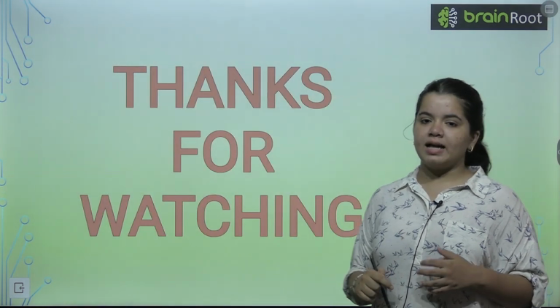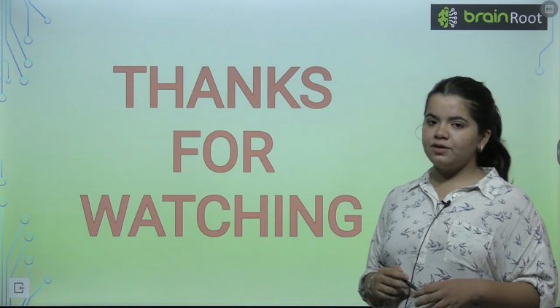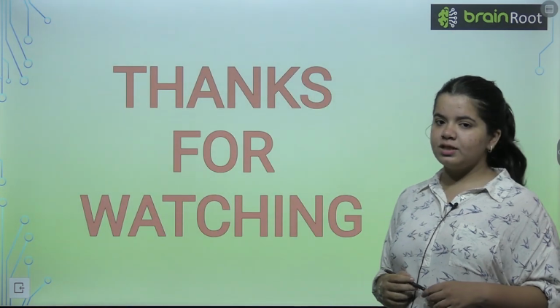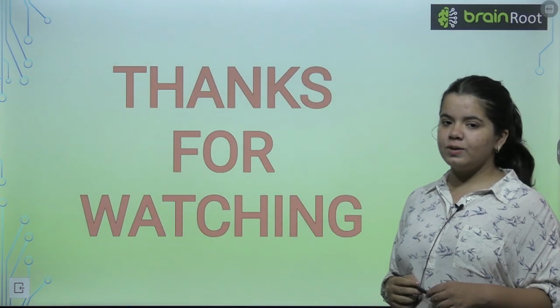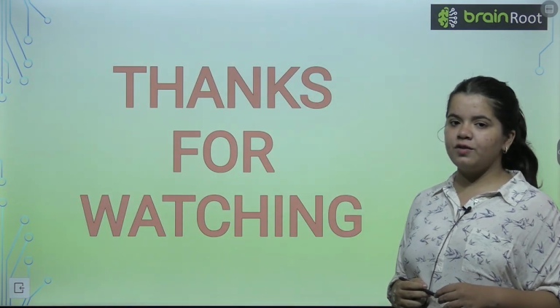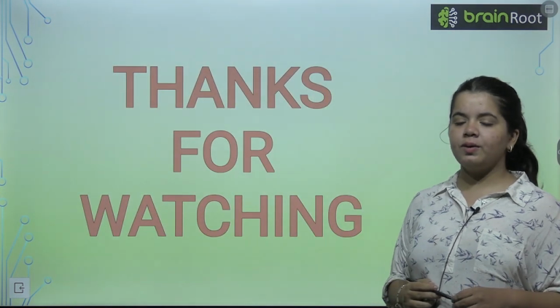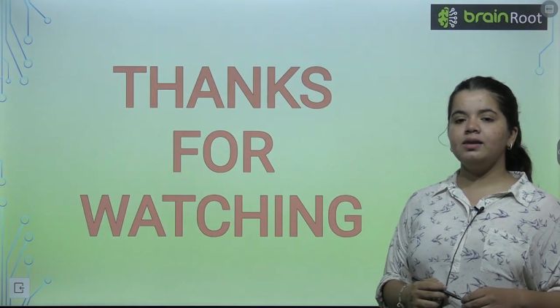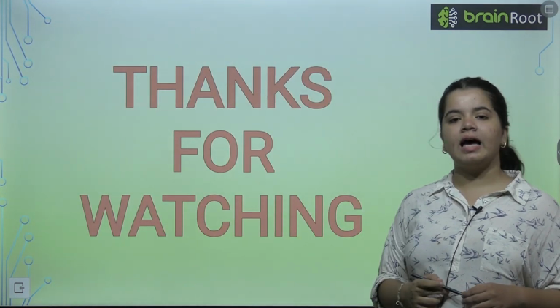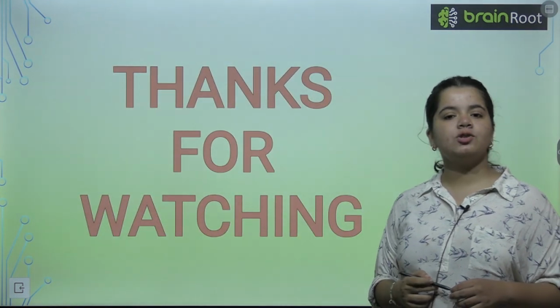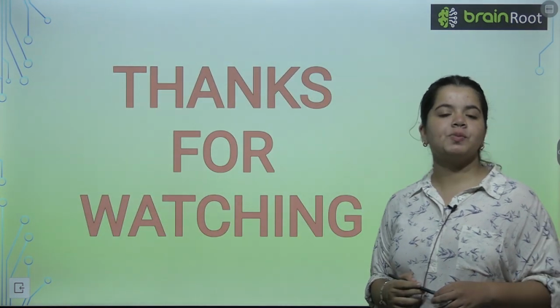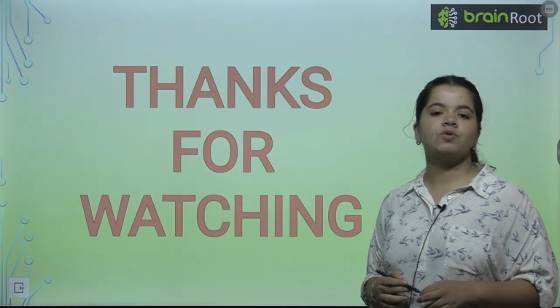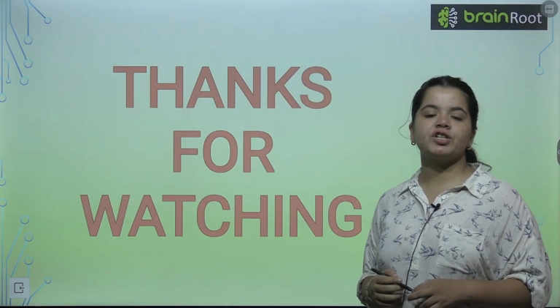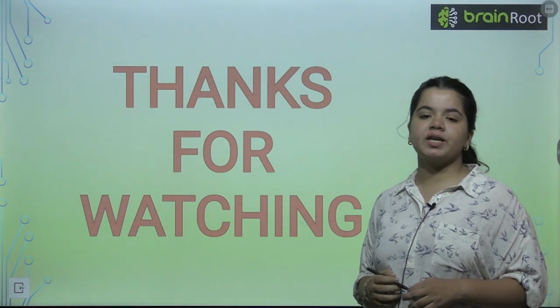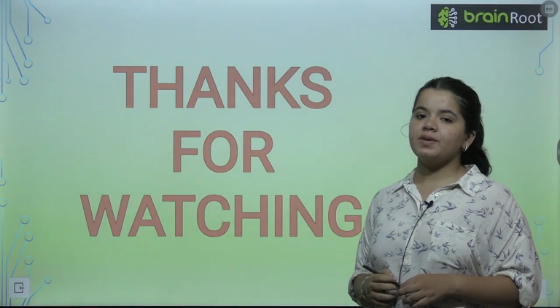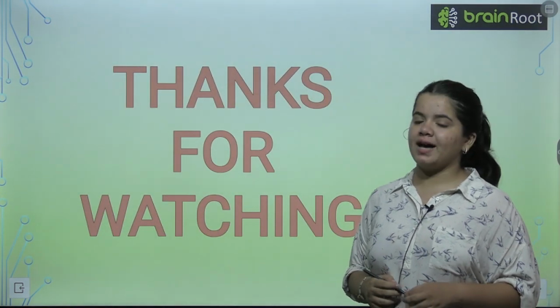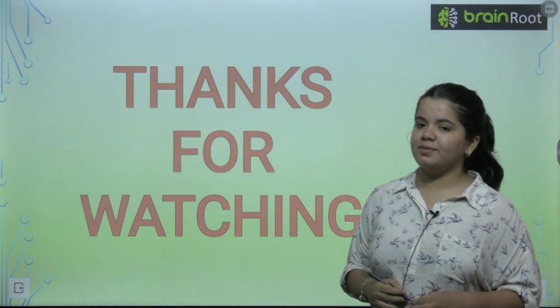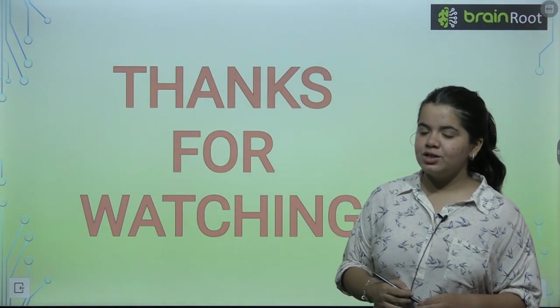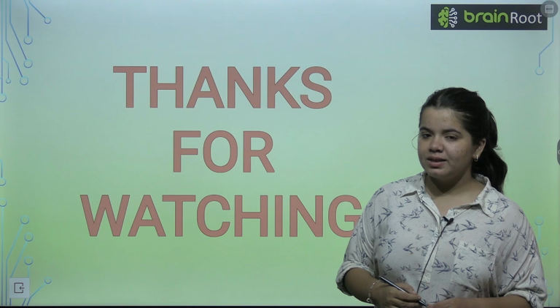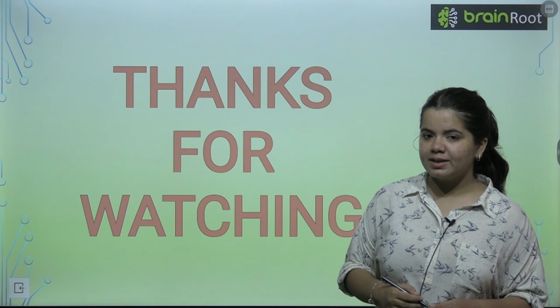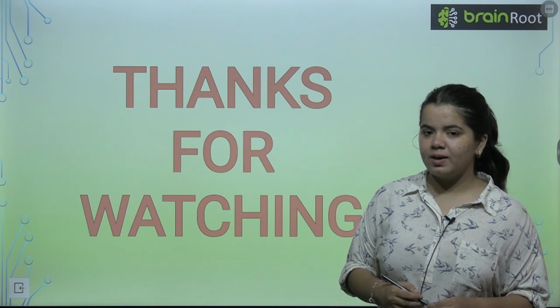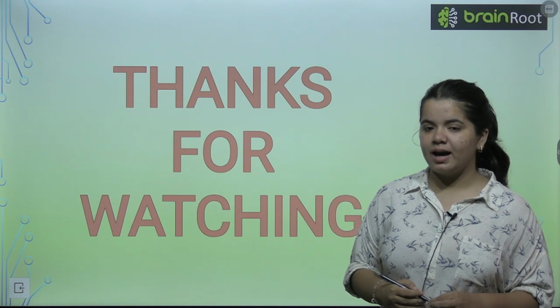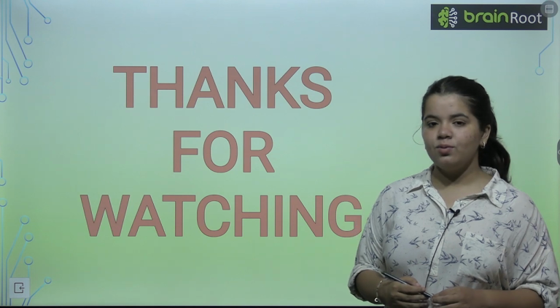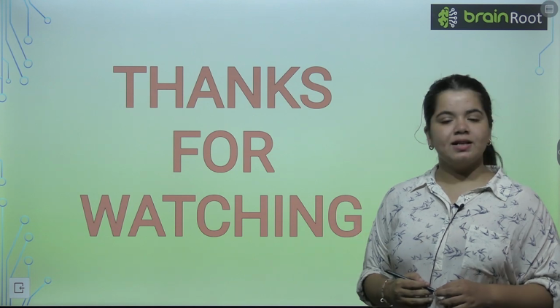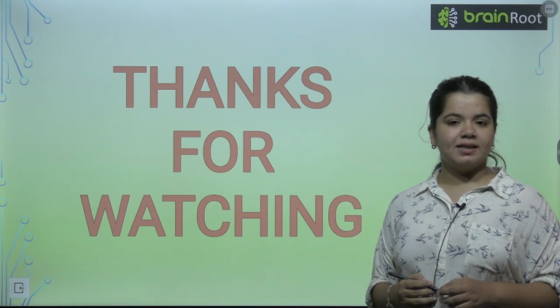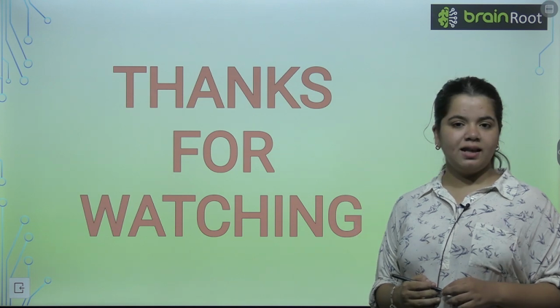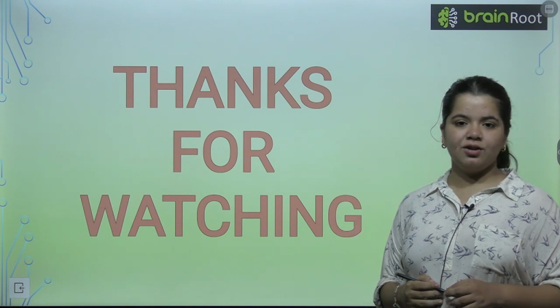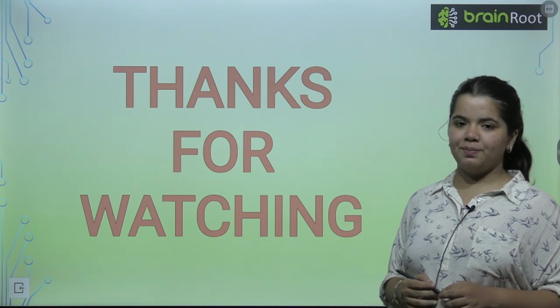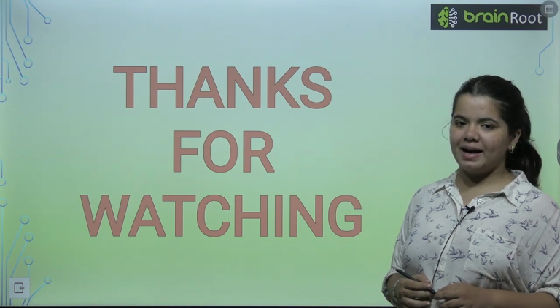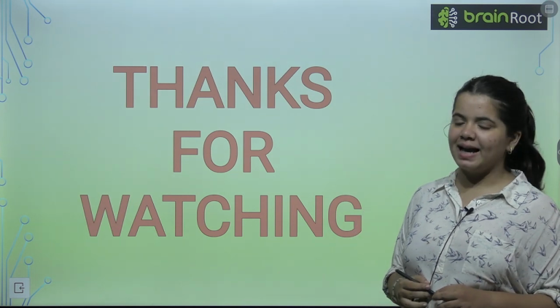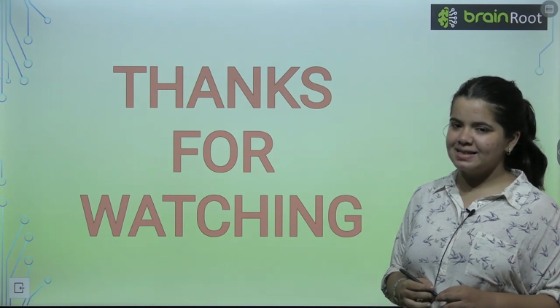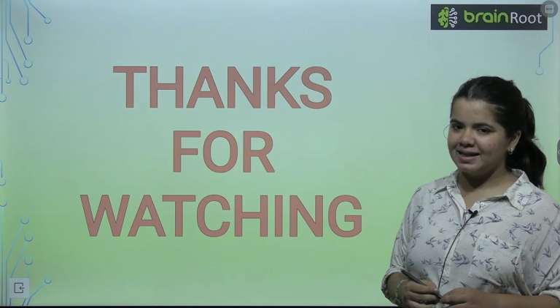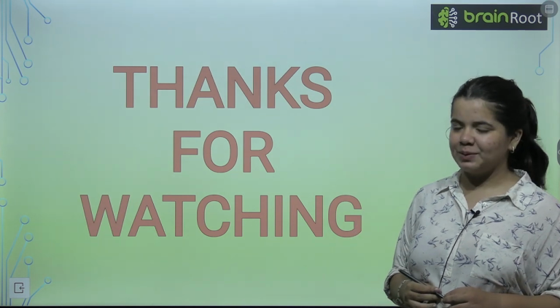So that's it for this video, everyone. Thank you so much for watching. I will meet you in the next one. Till then, goodbye and take care.